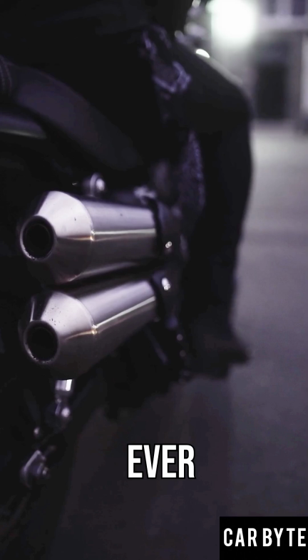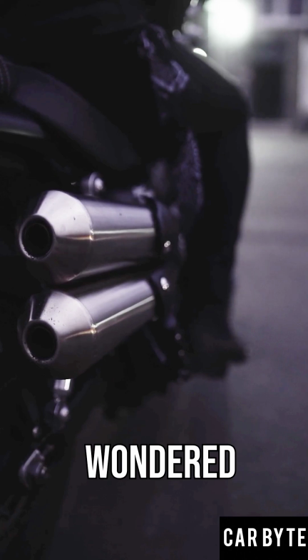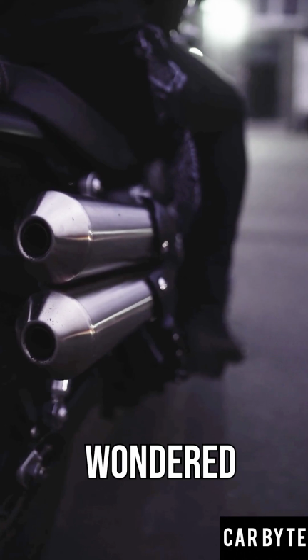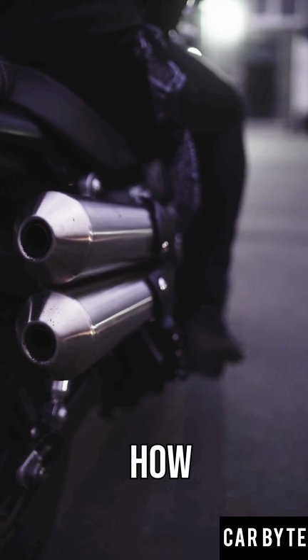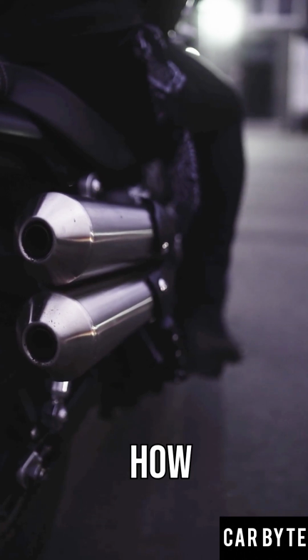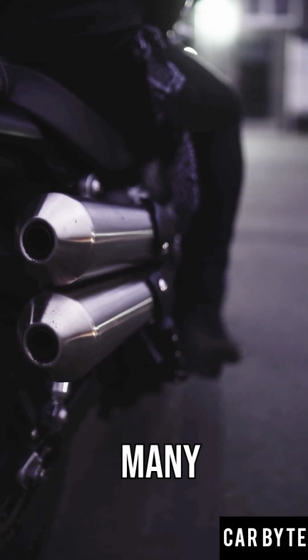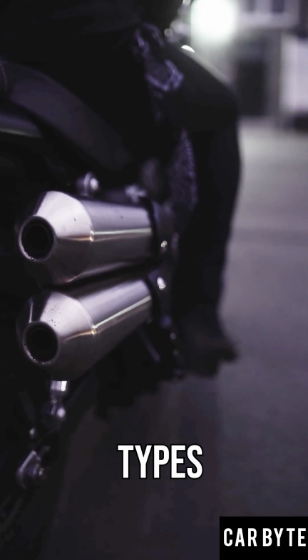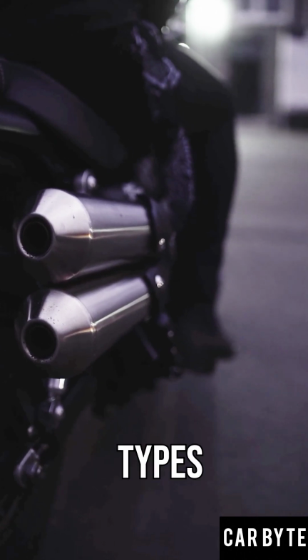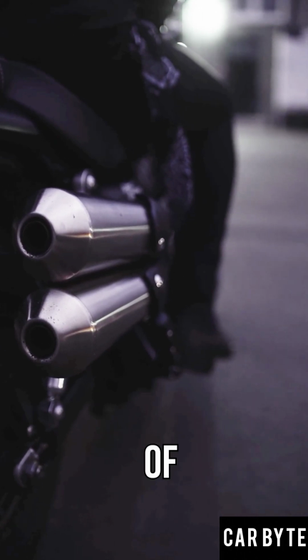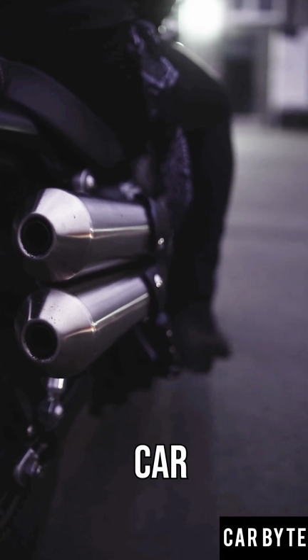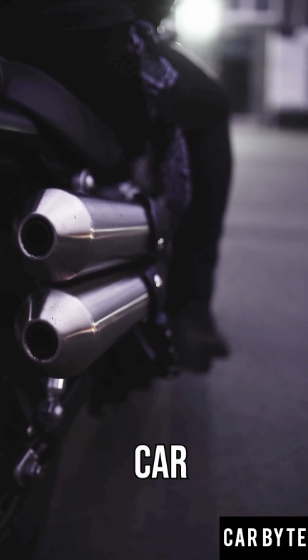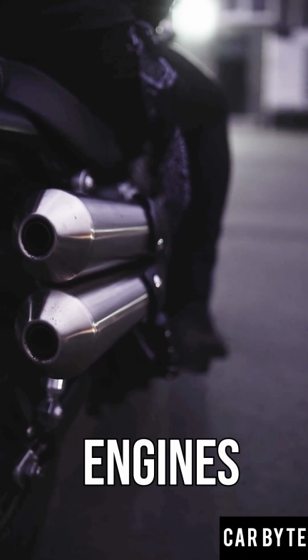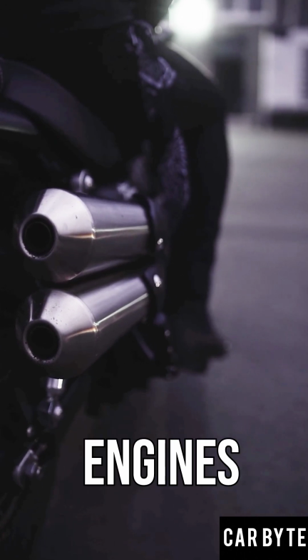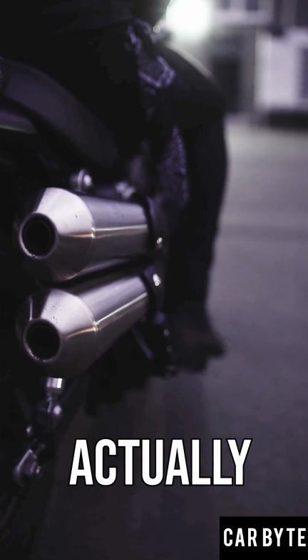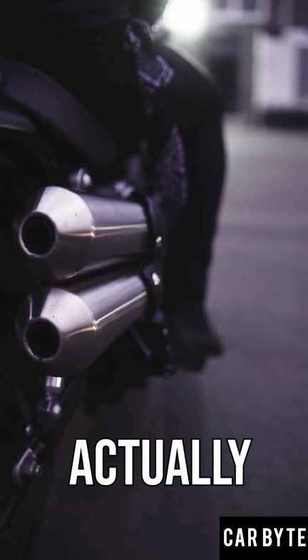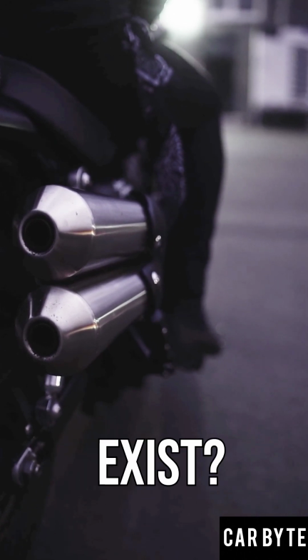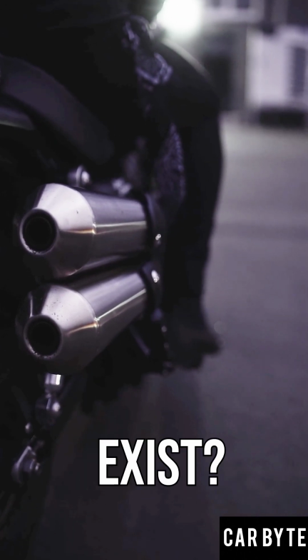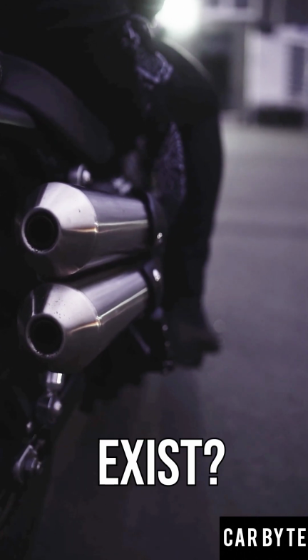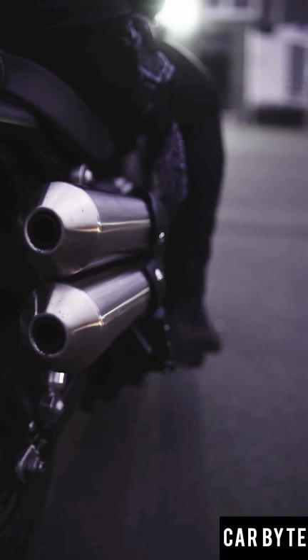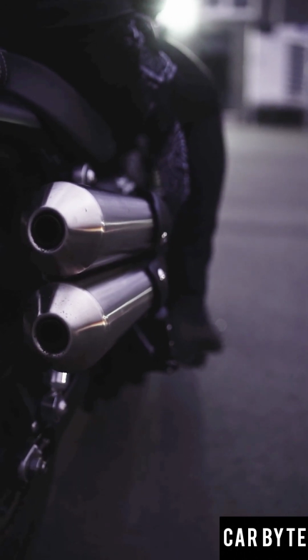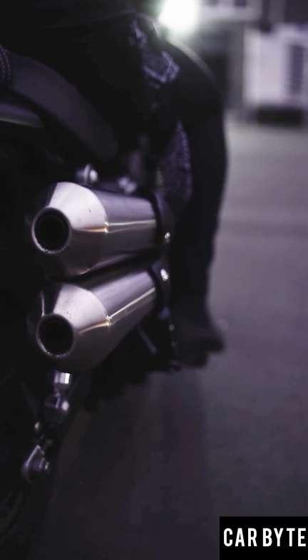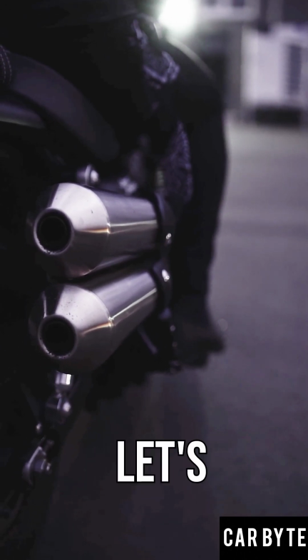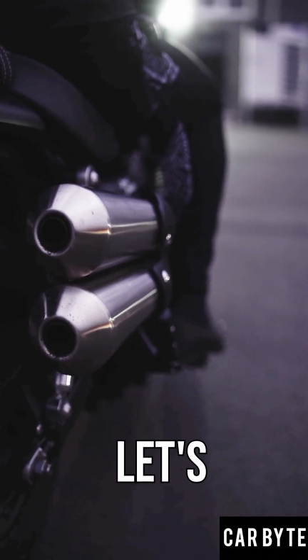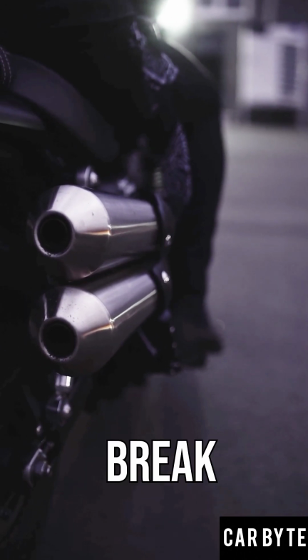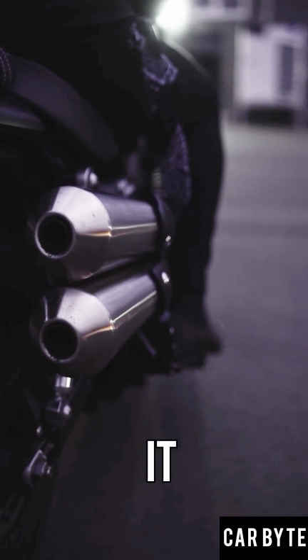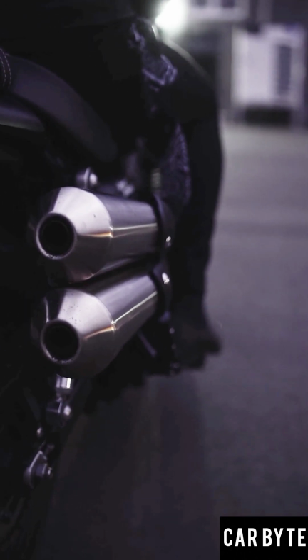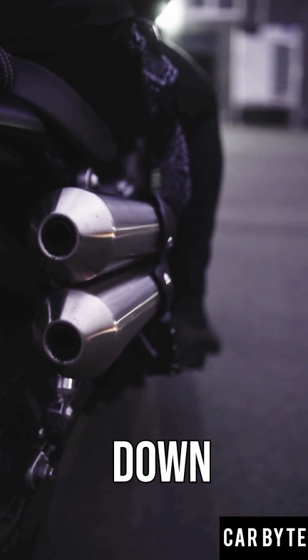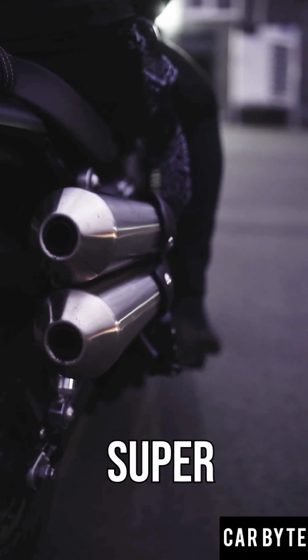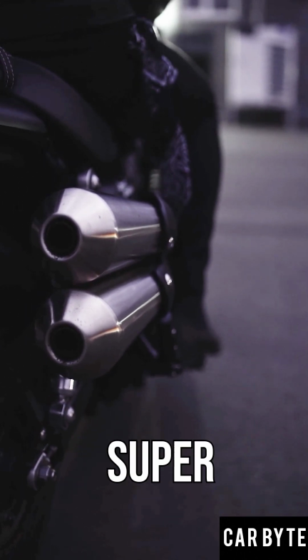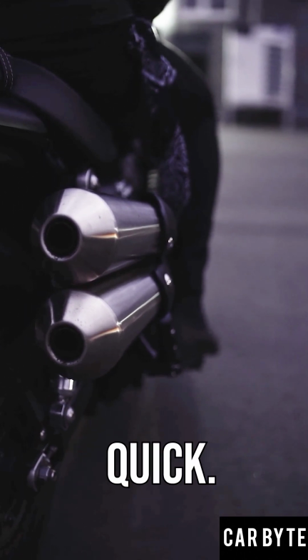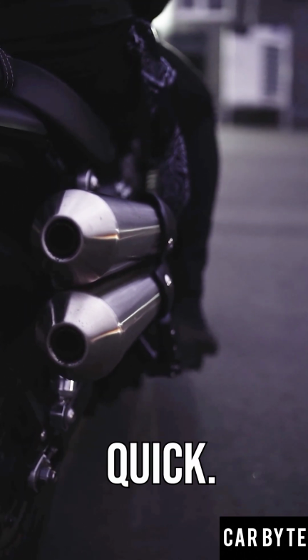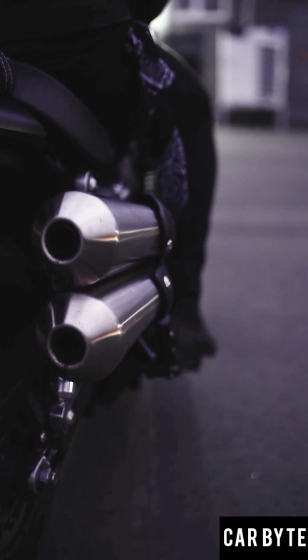Ever wondered how many types of car engines actually exist? Let's break it down super quick.